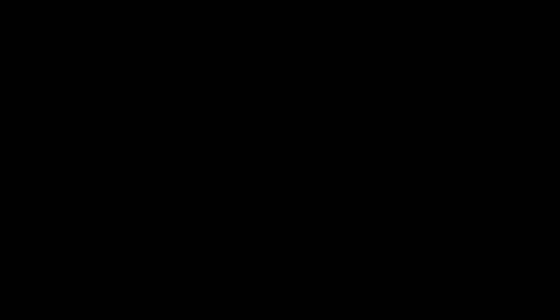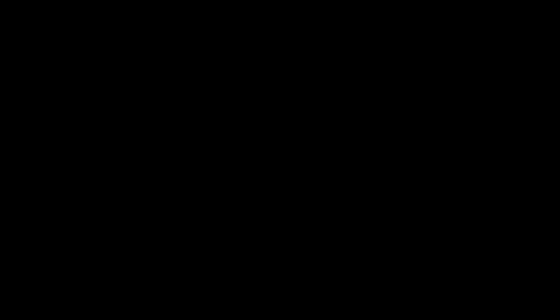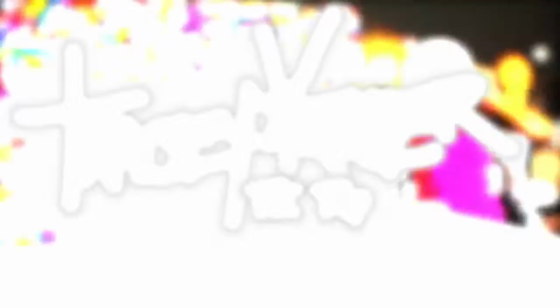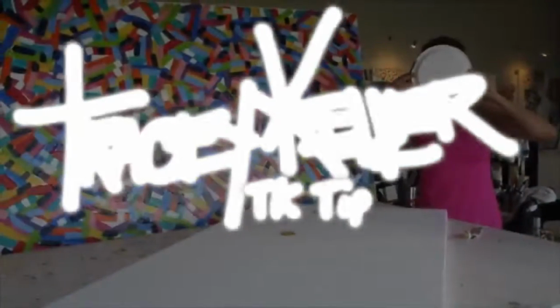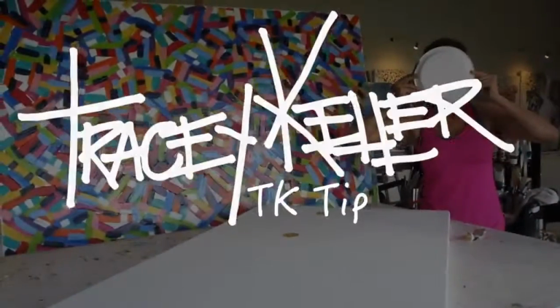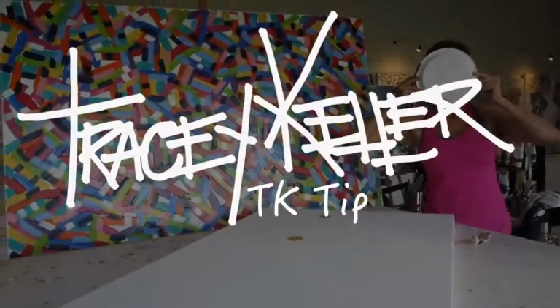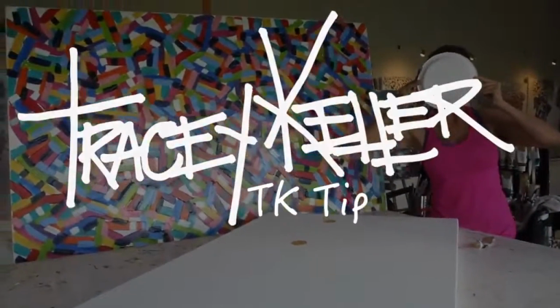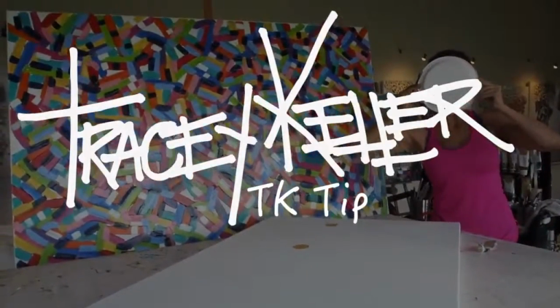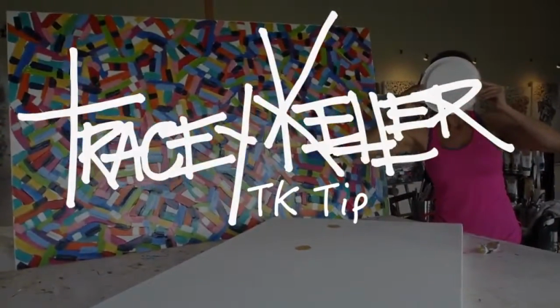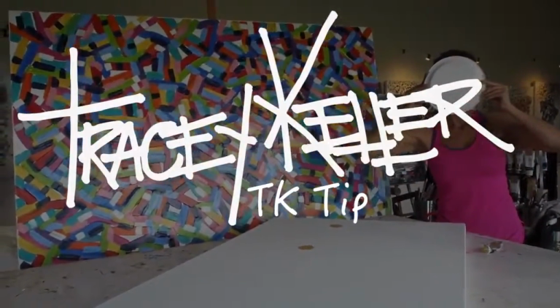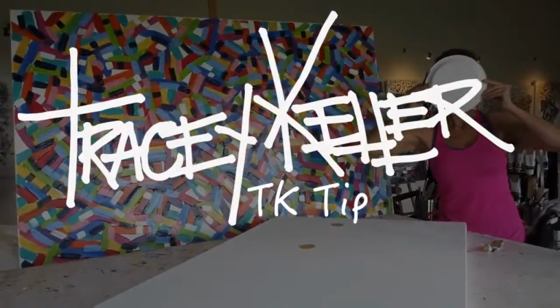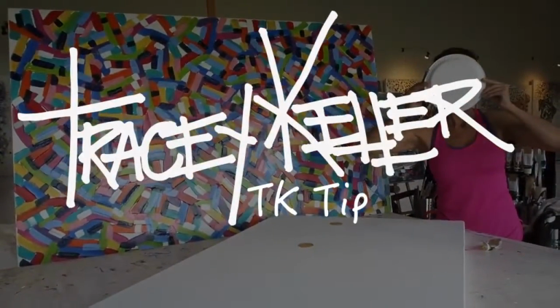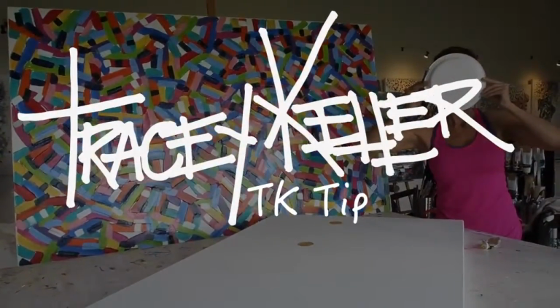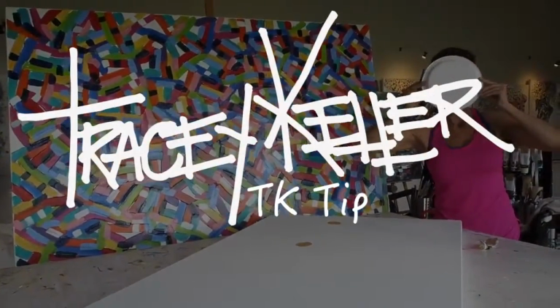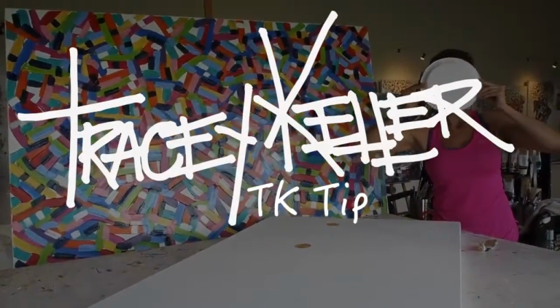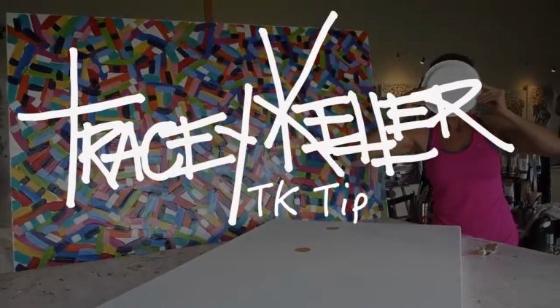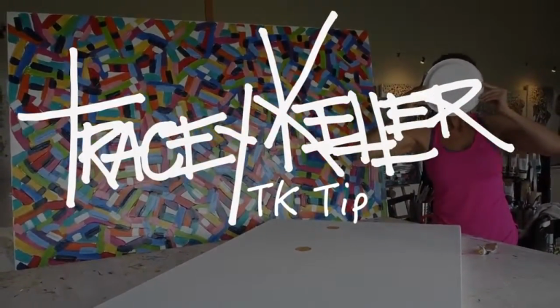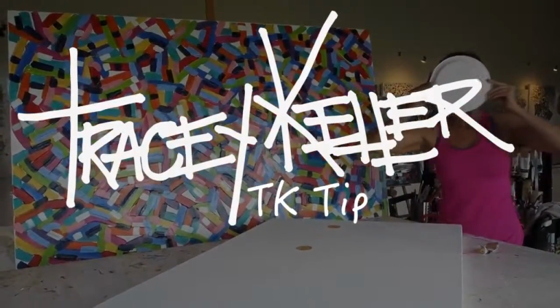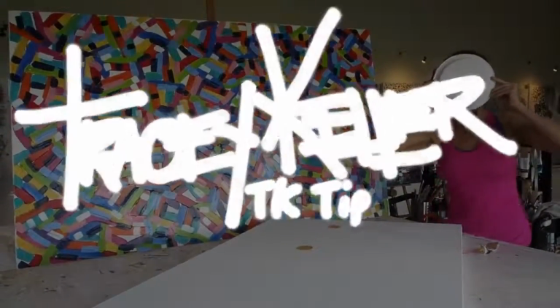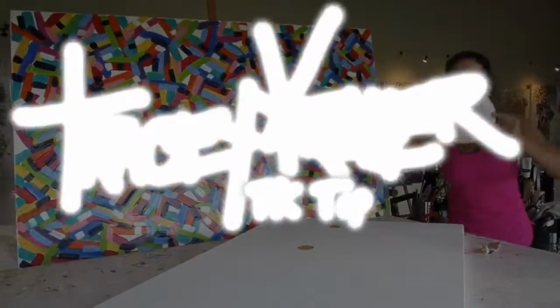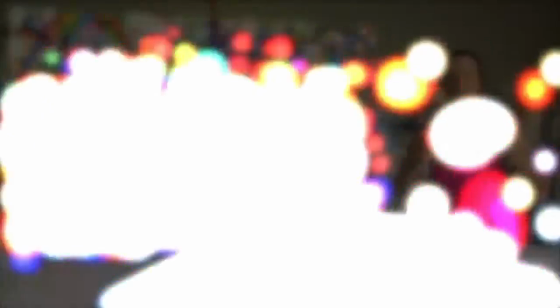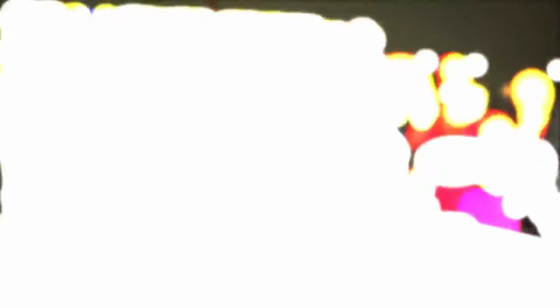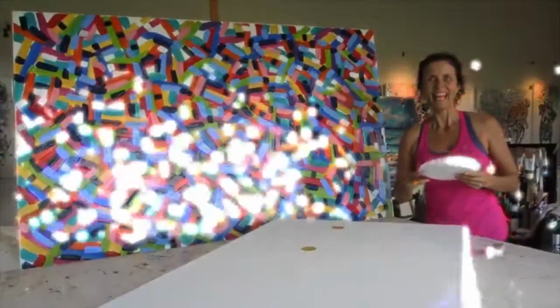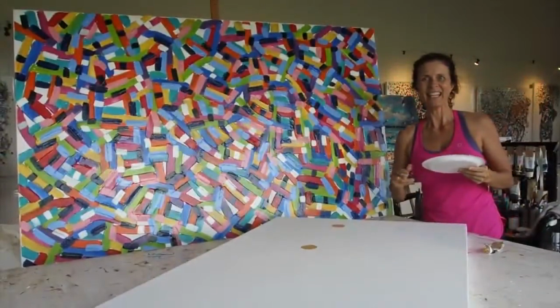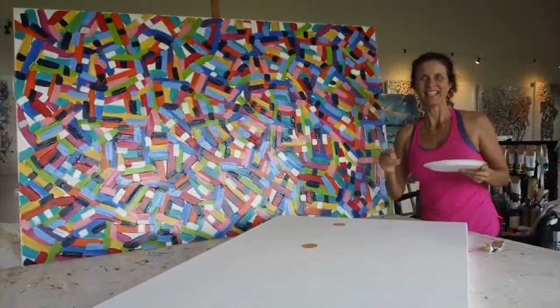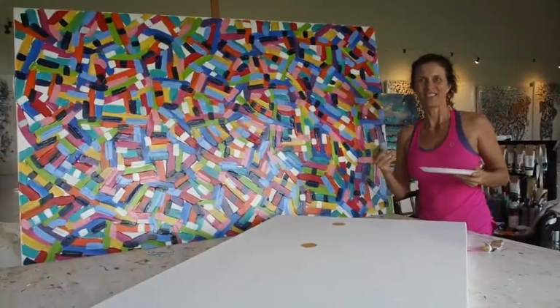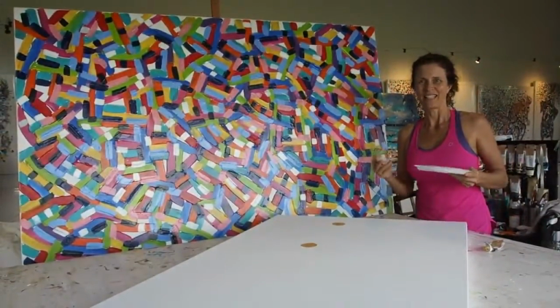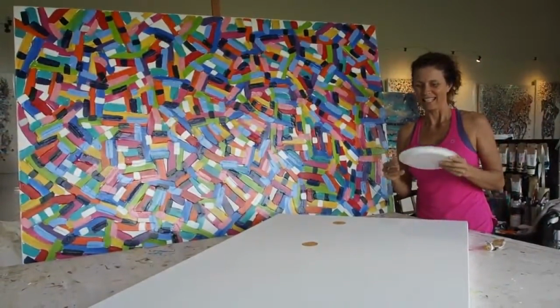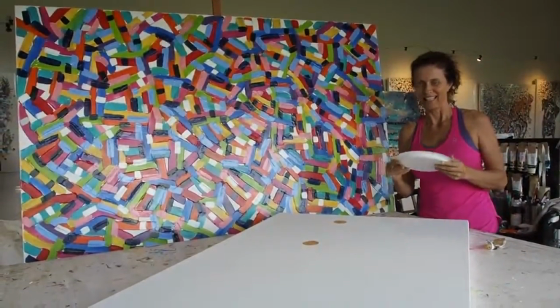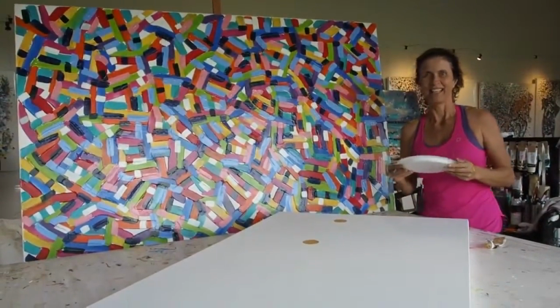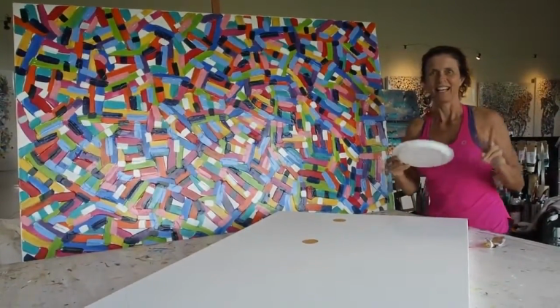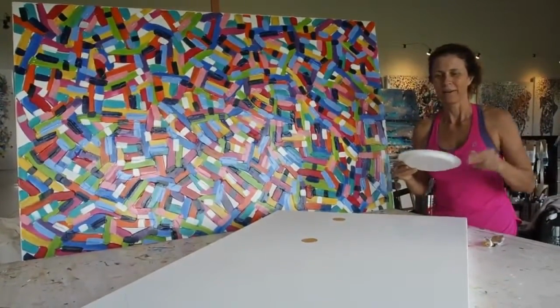Are we filming, Maddie? We're filming. Sure? Definitely. Hey, it's Tracy here. How are you going?